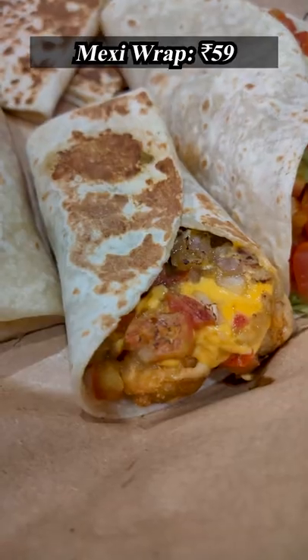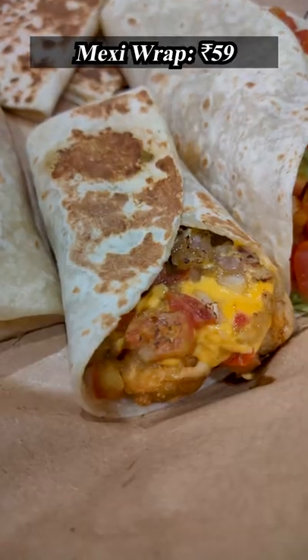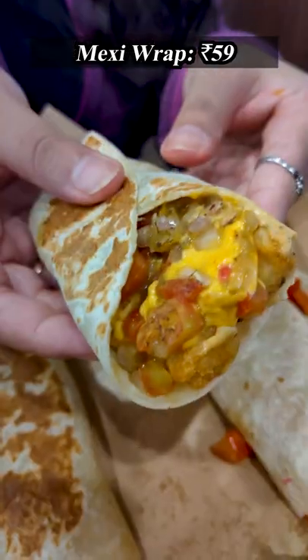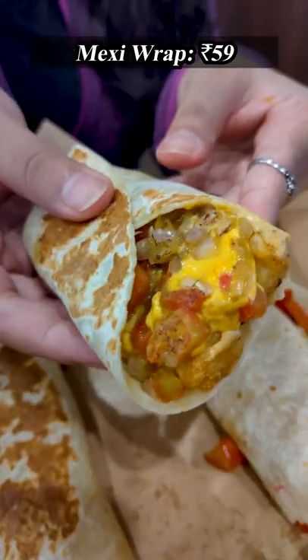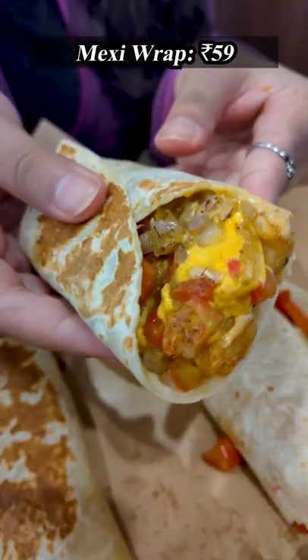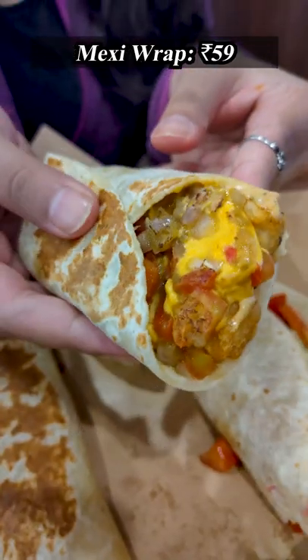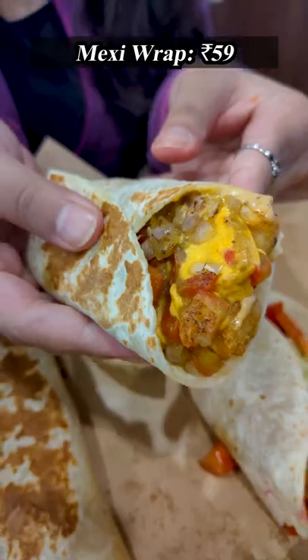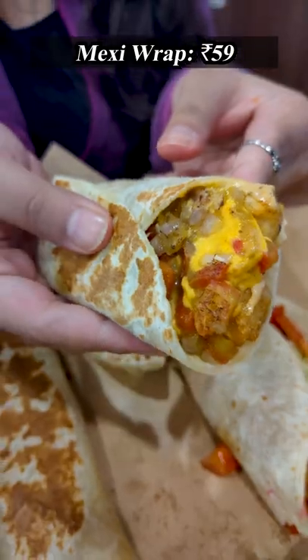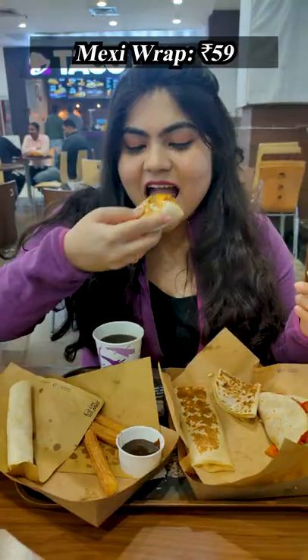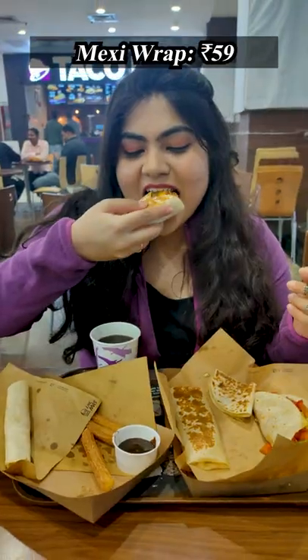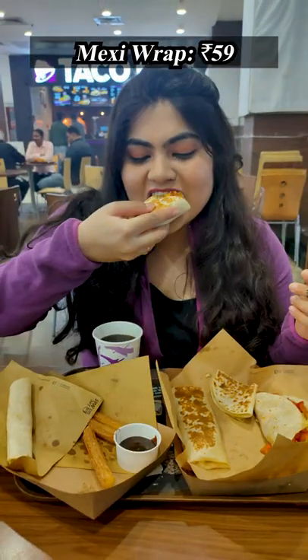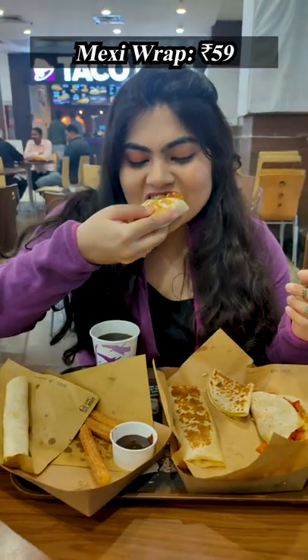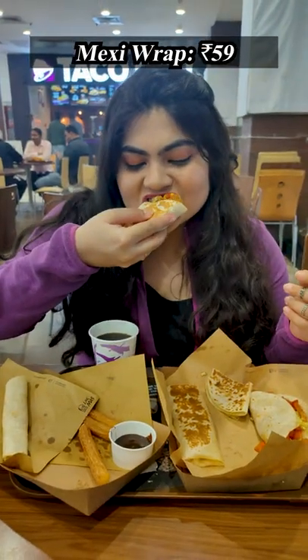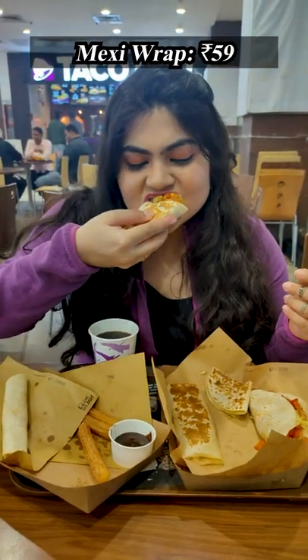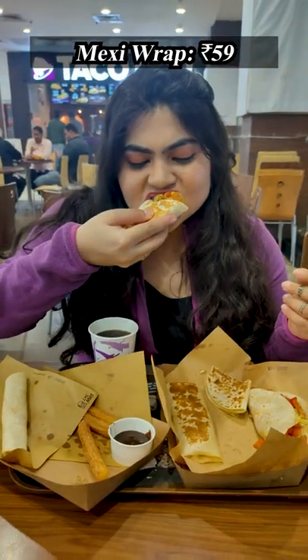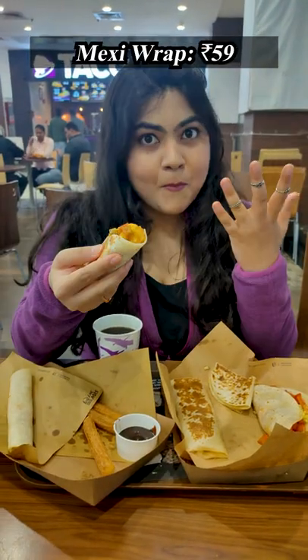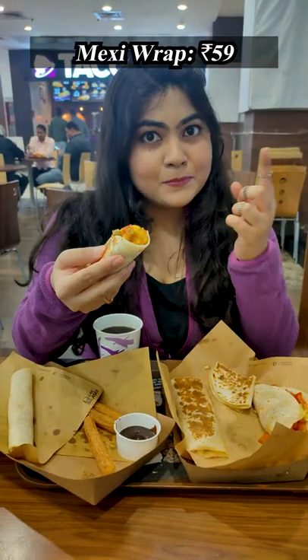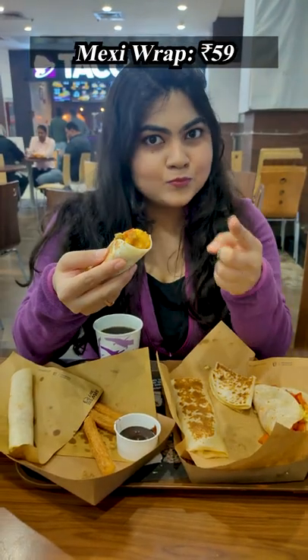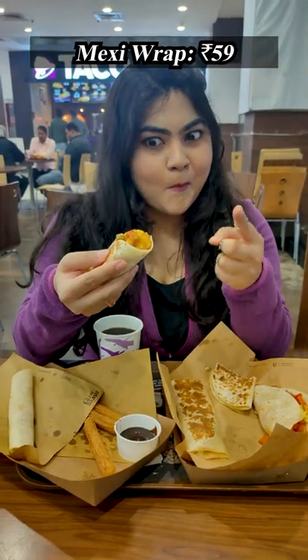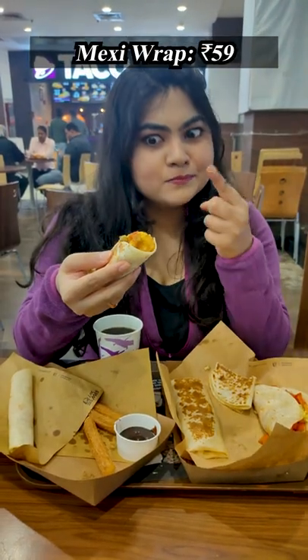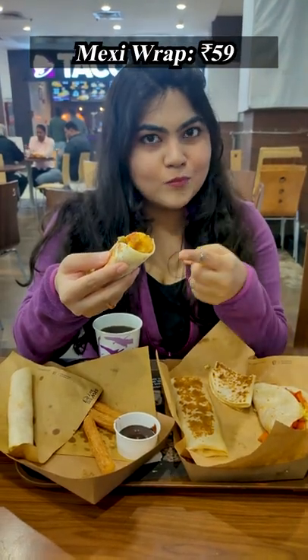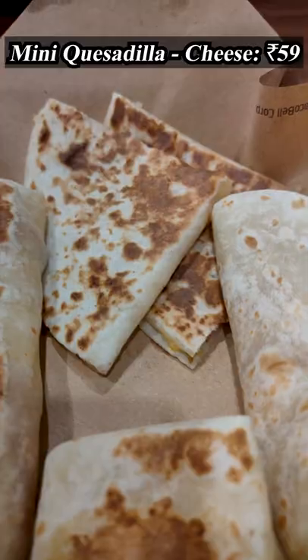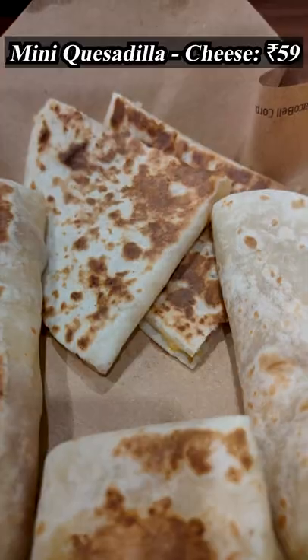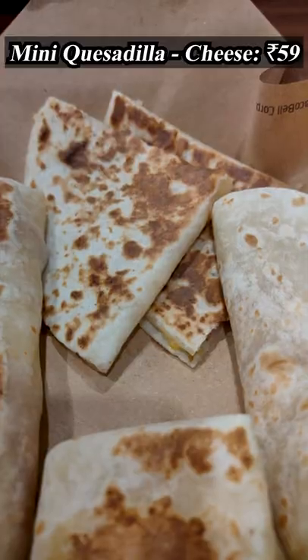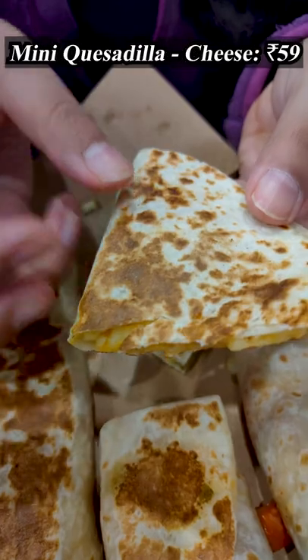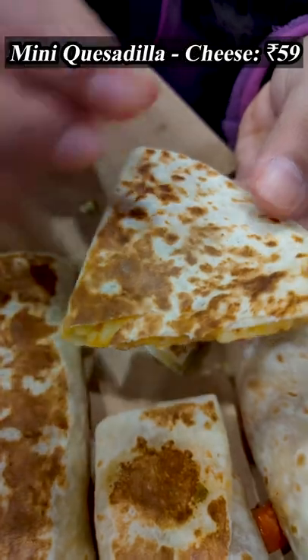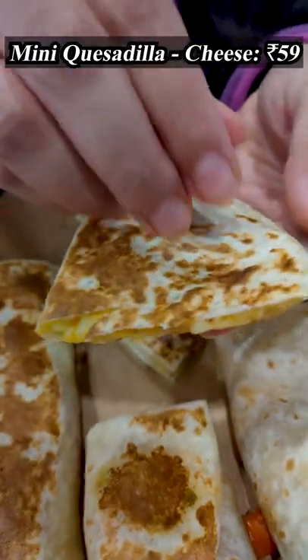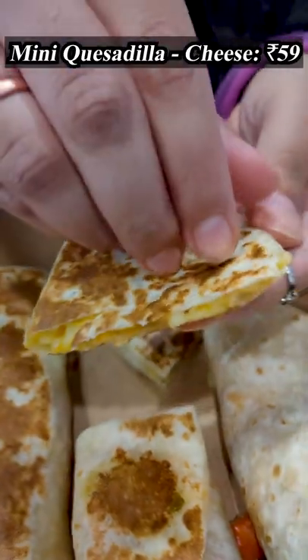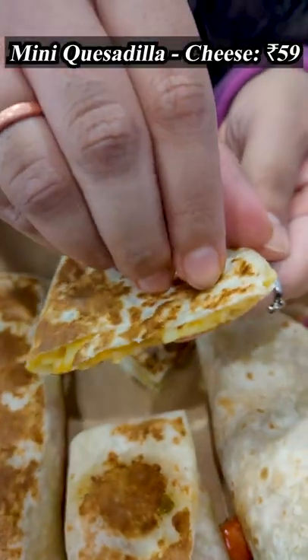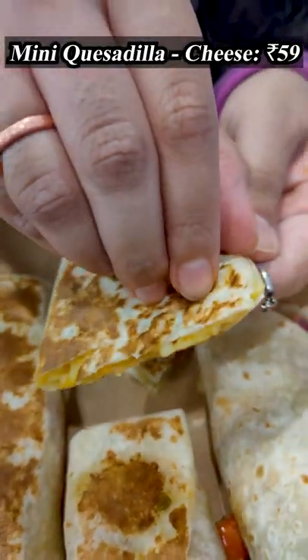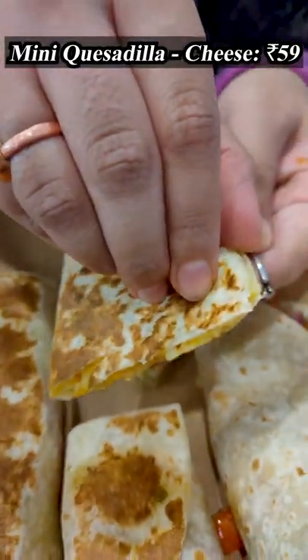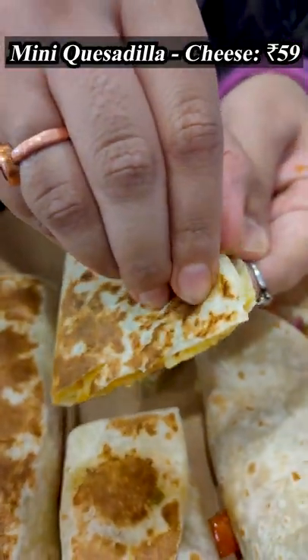Maxi wrap, crispy burrito bites, creamy jalapeno, nacho cheese sauce with tangy salsa — this food is 10 on 10.